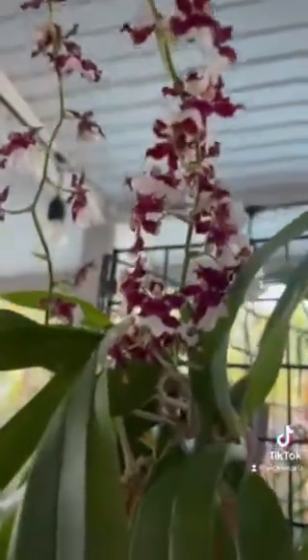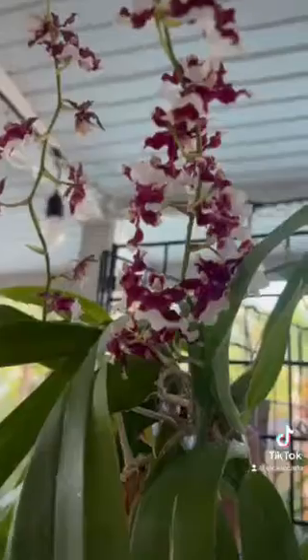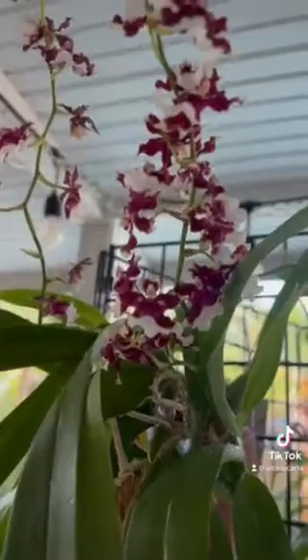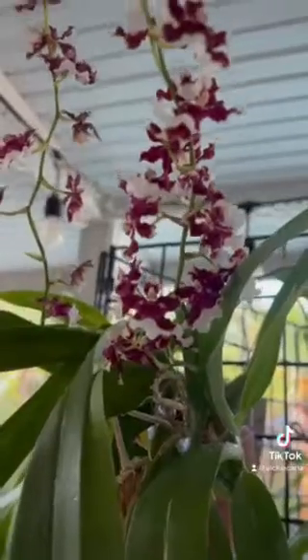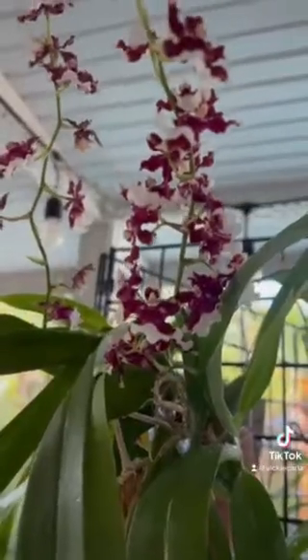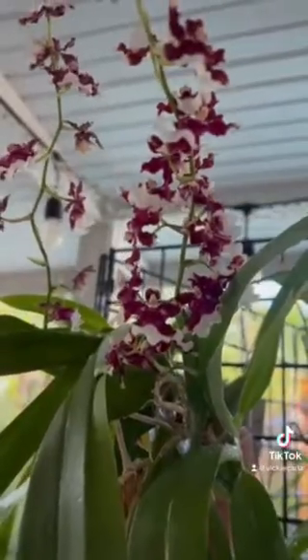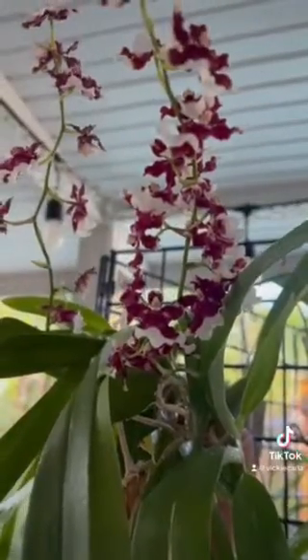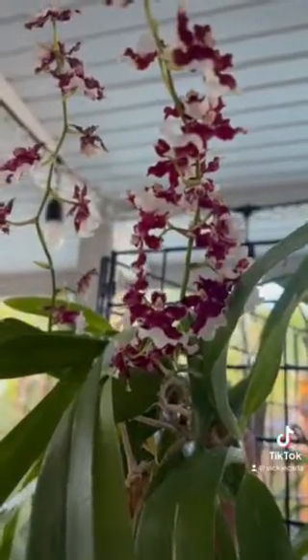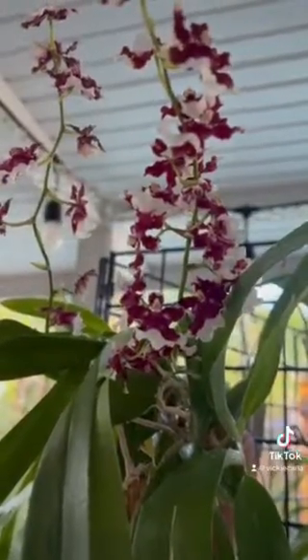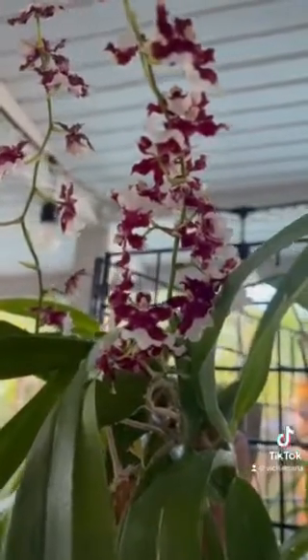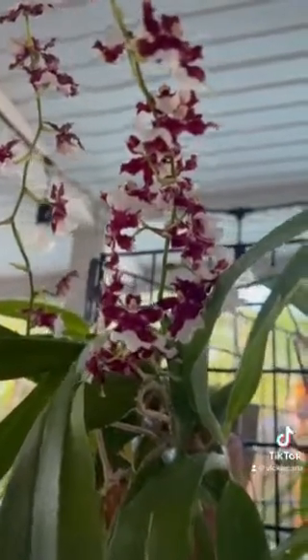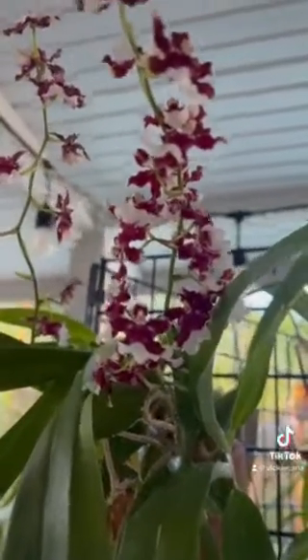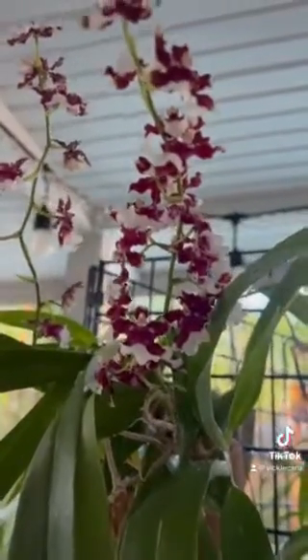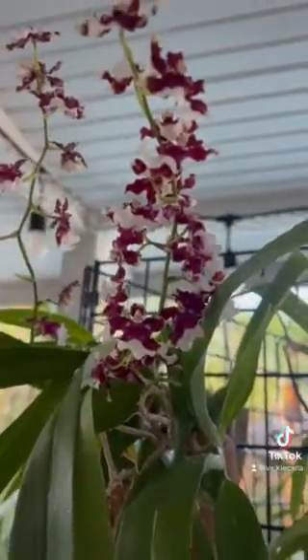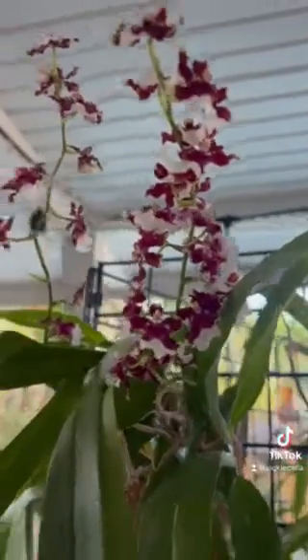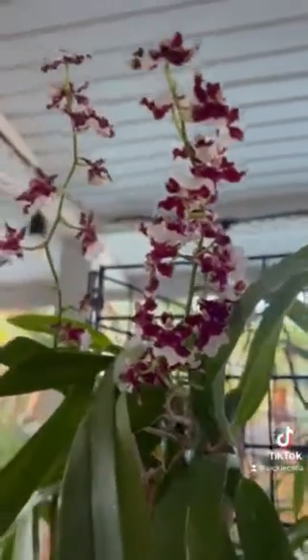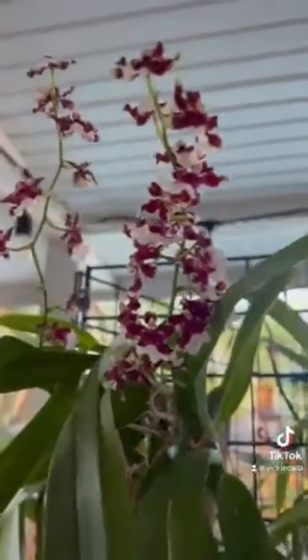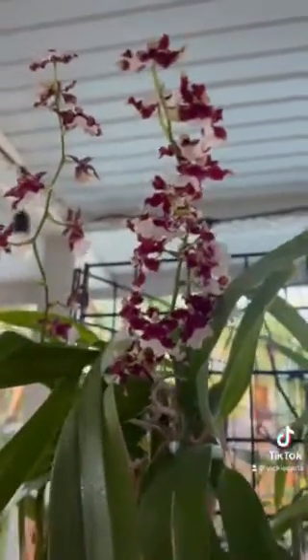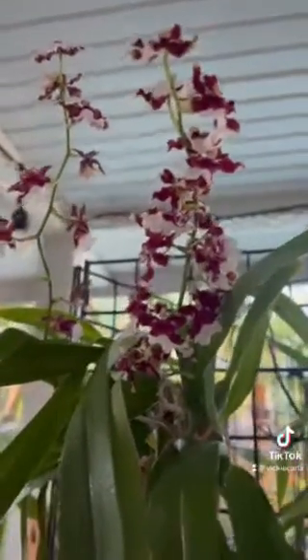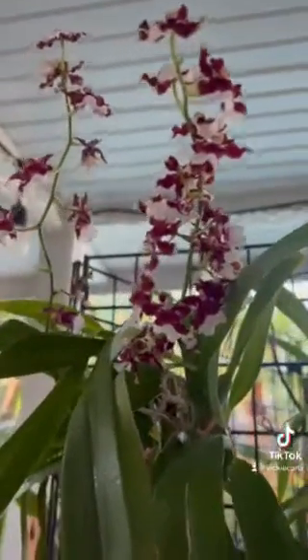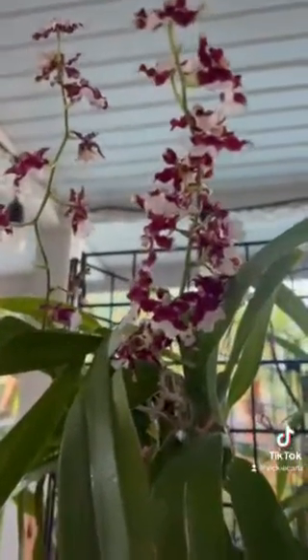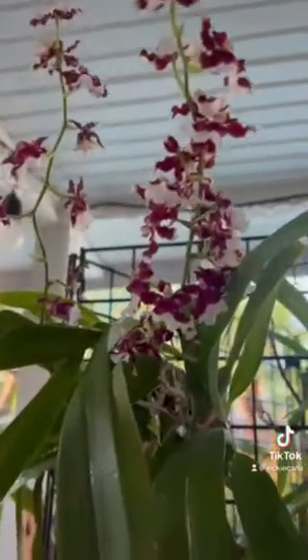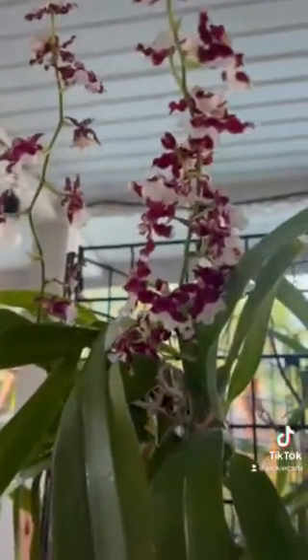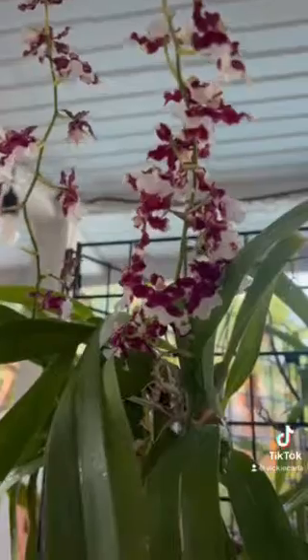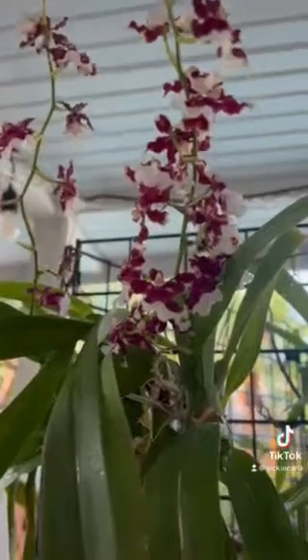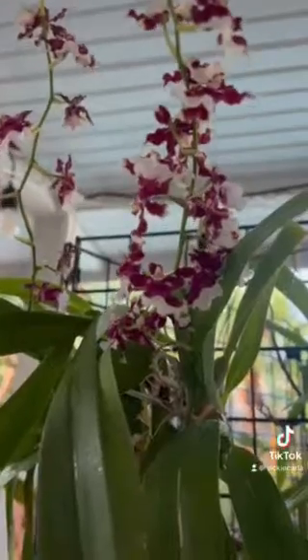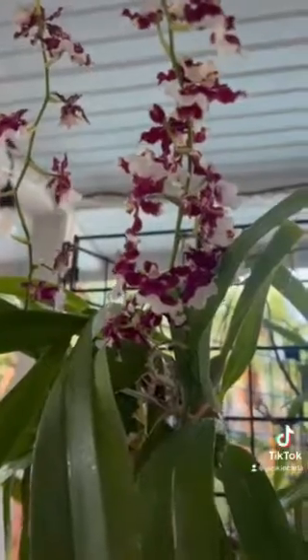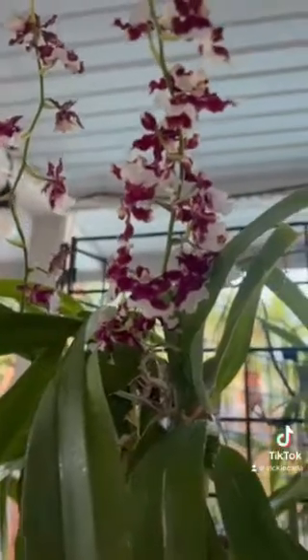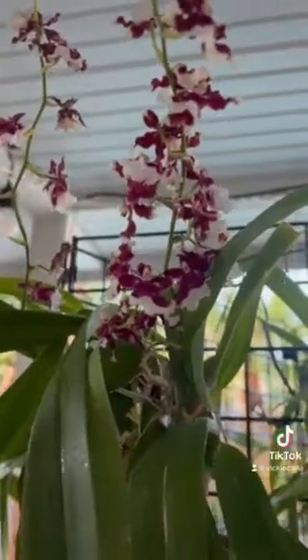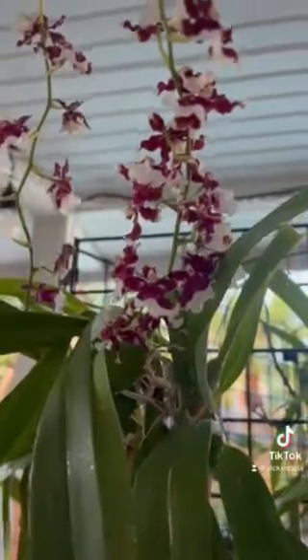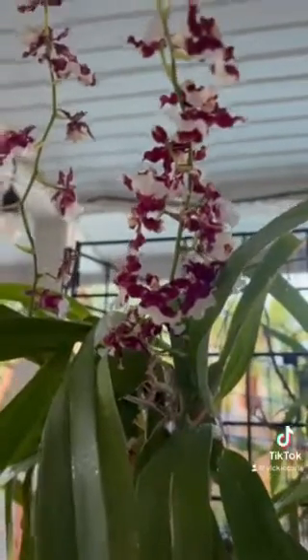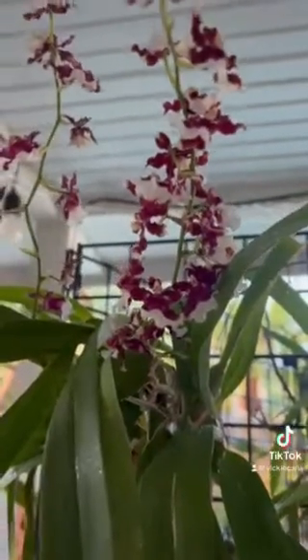This is my raspberry chocolate Oncidium Sharry Baby, aka Baby Like Sharry Baby. Oh, this is raspberry chocolate — it smells good.